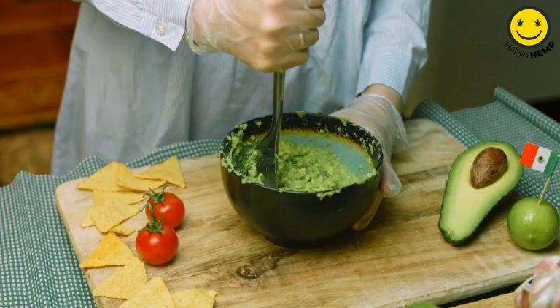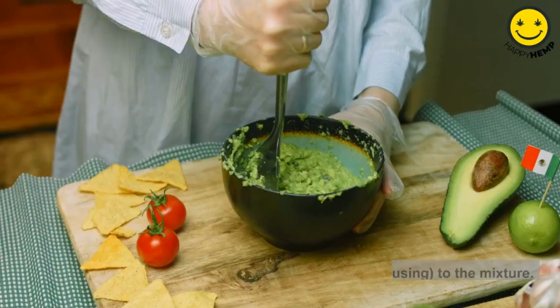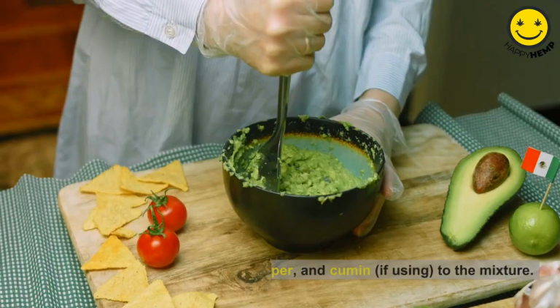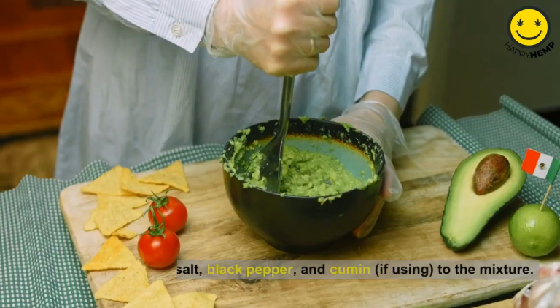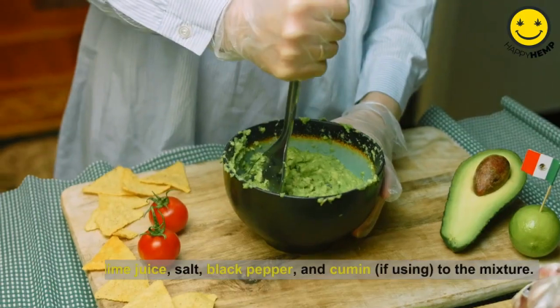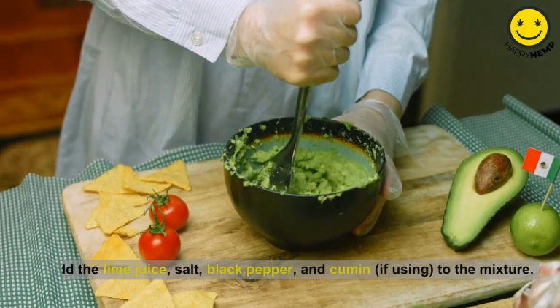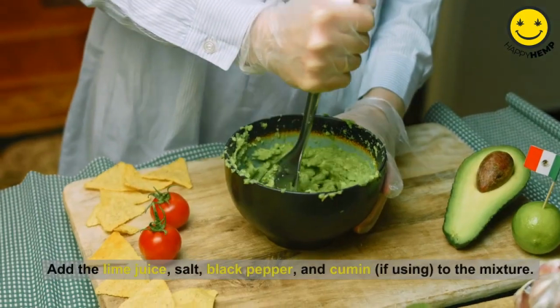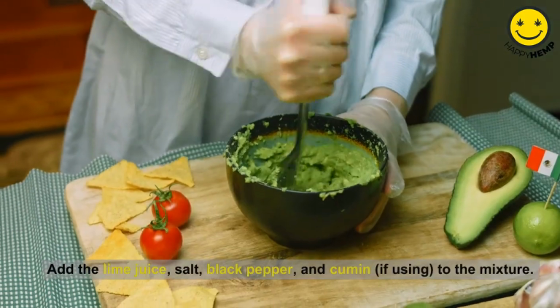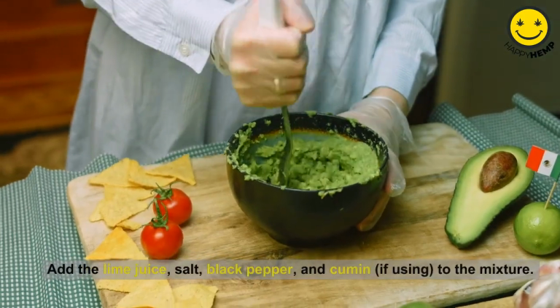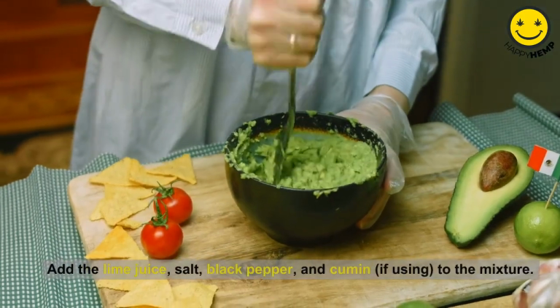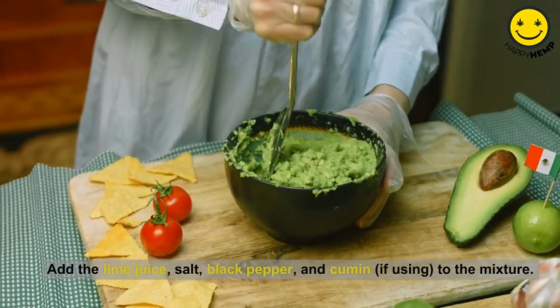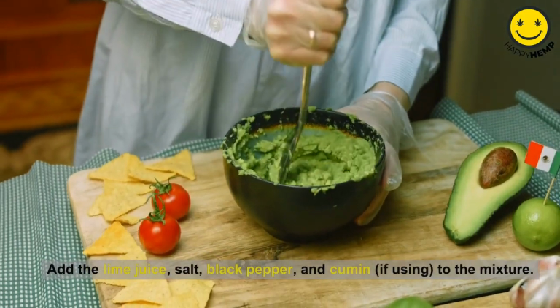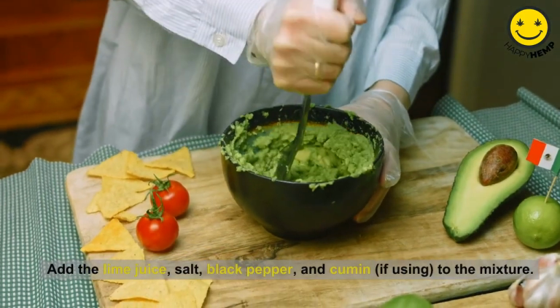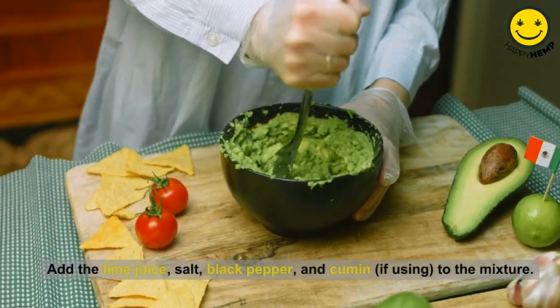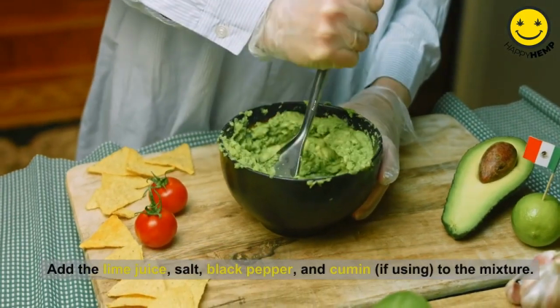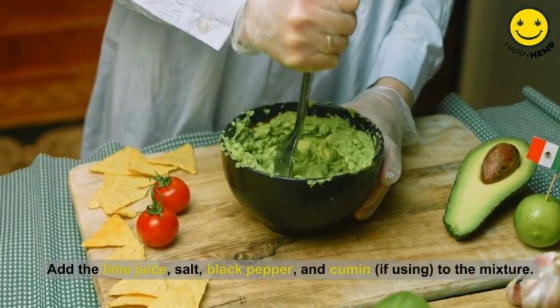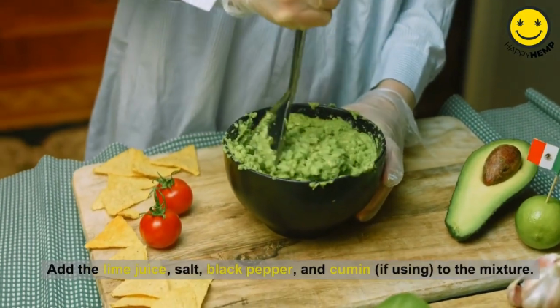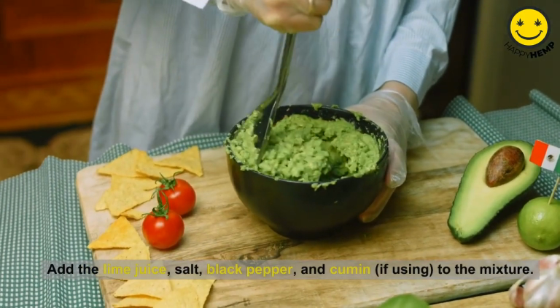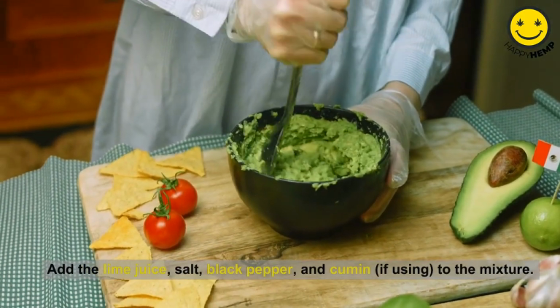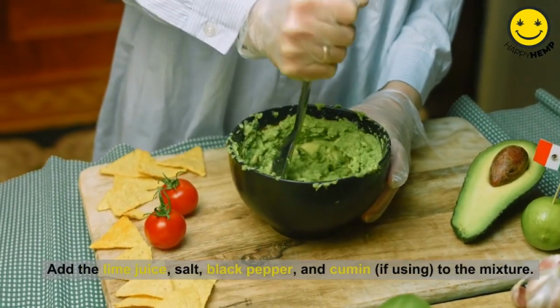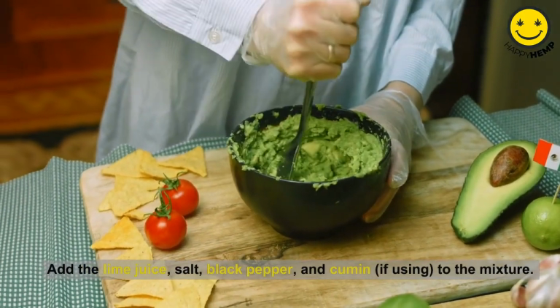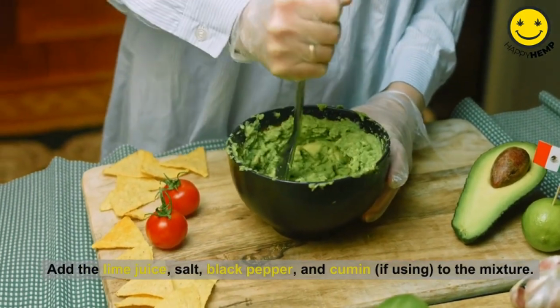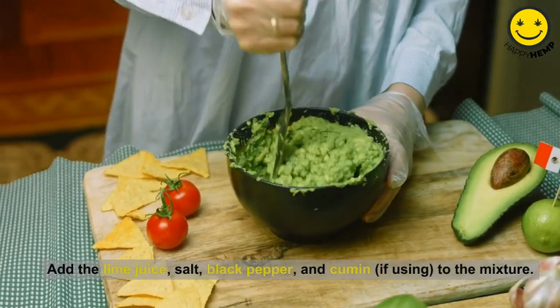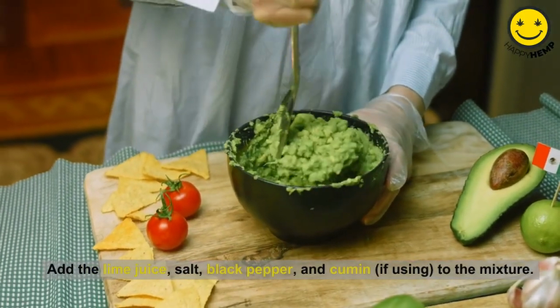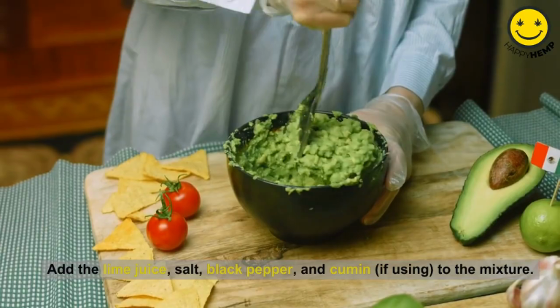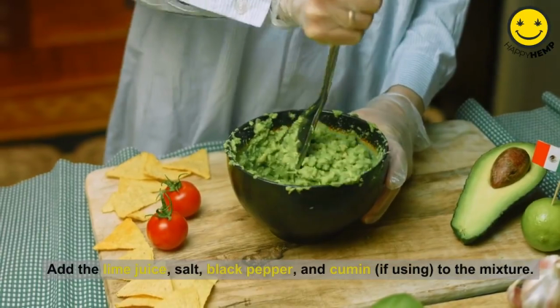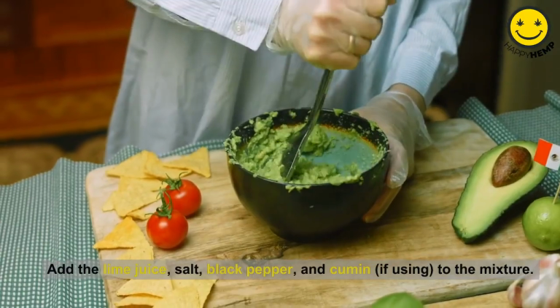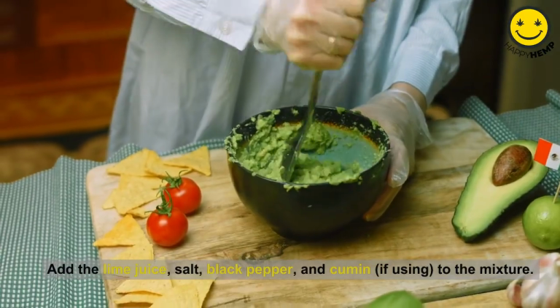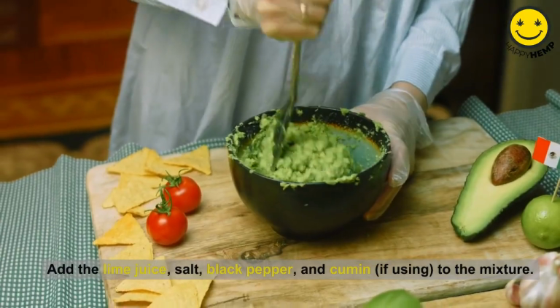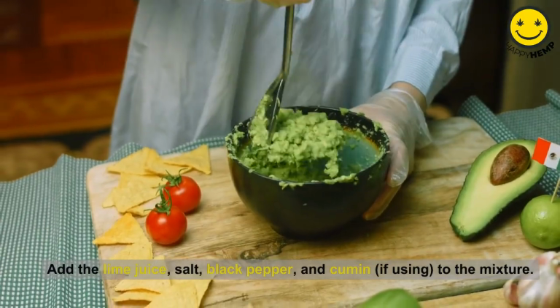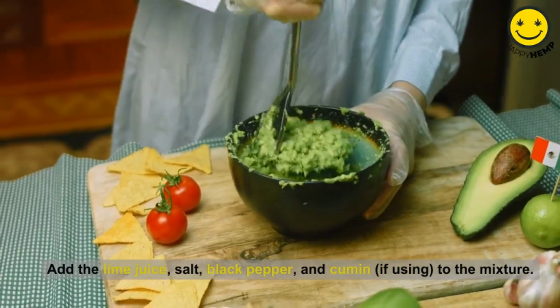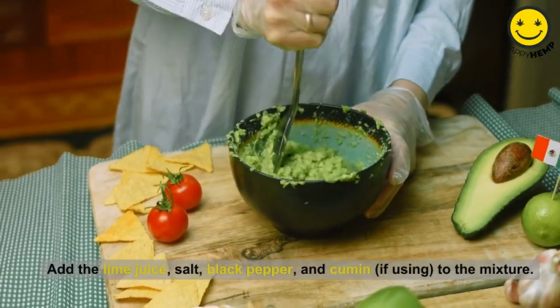Add the lime juice, salt, black pepper, and cumin, if using, to the mixture.